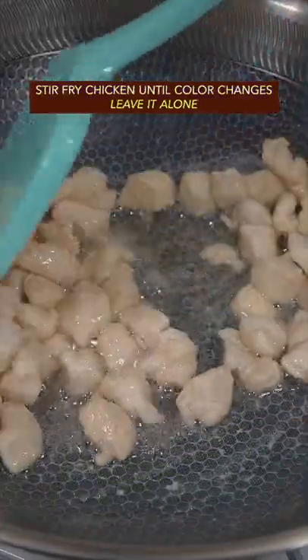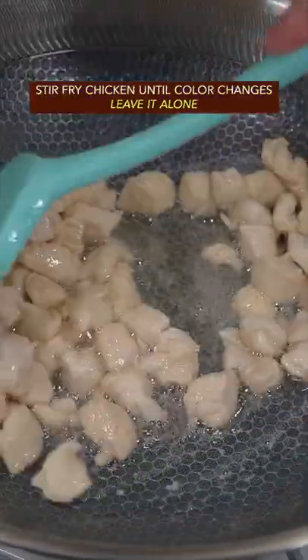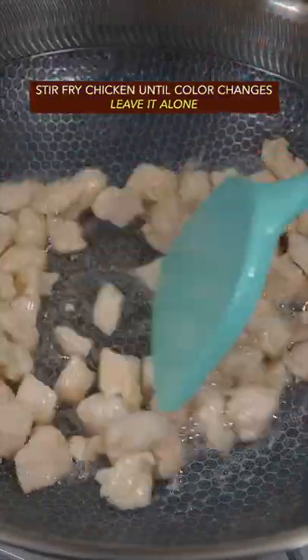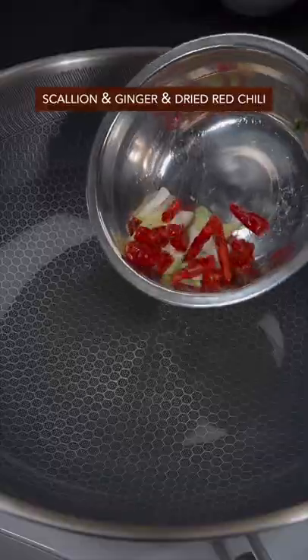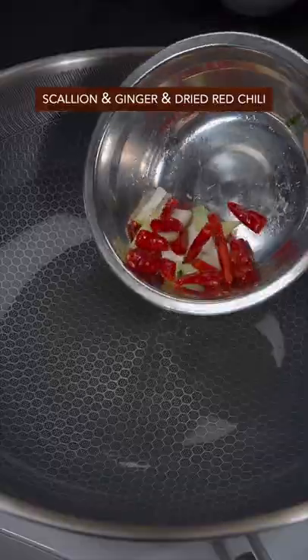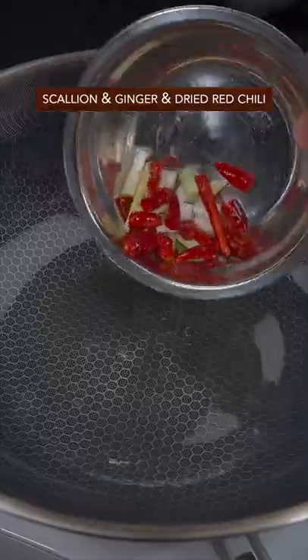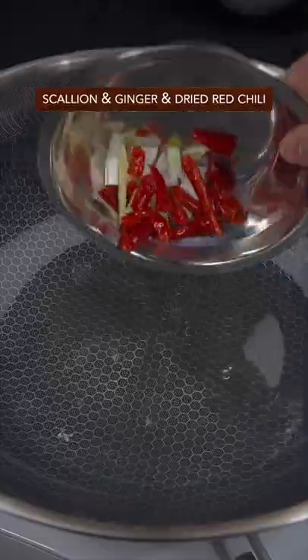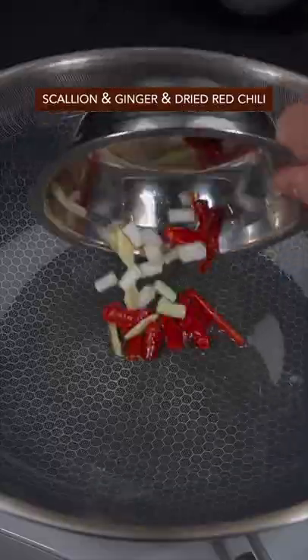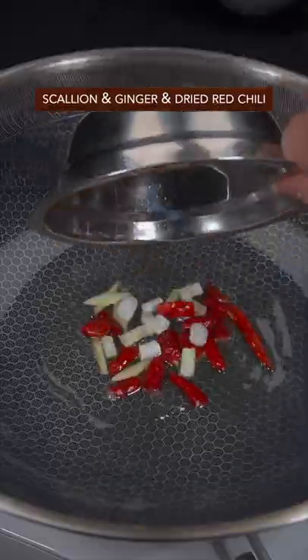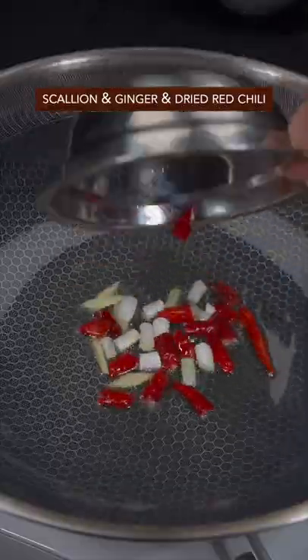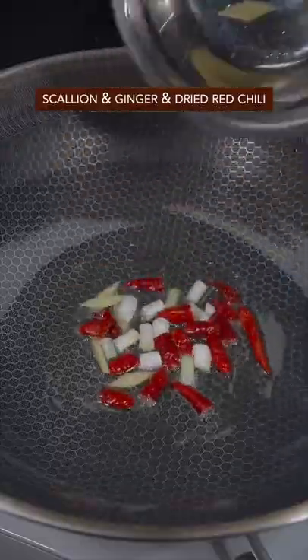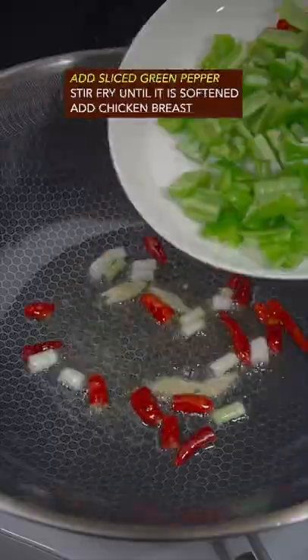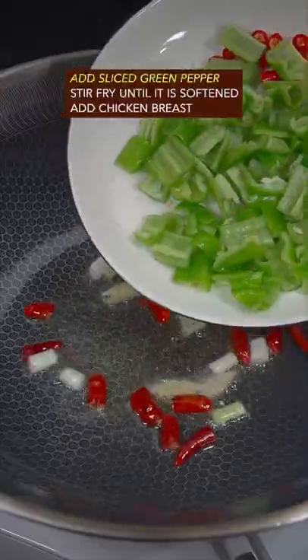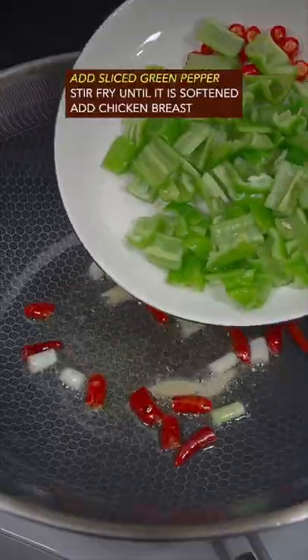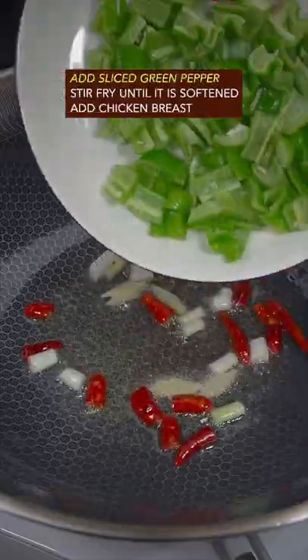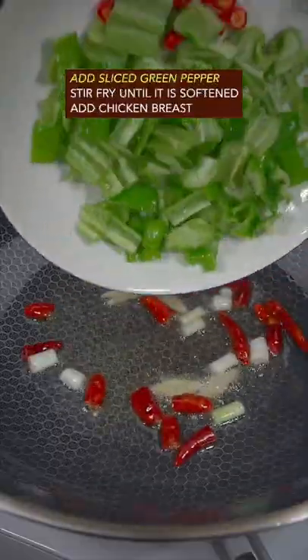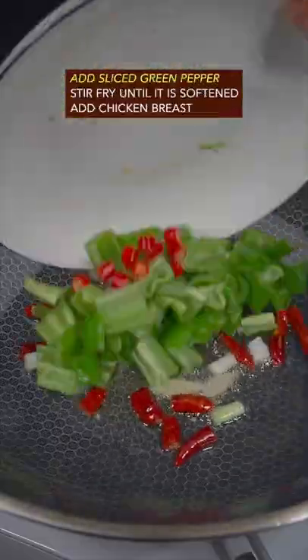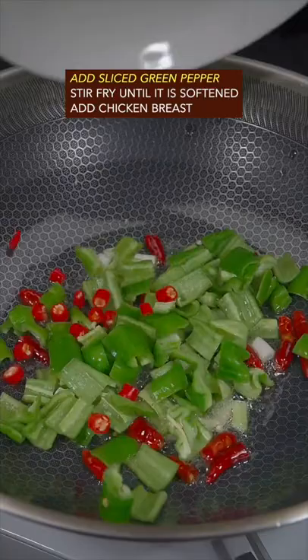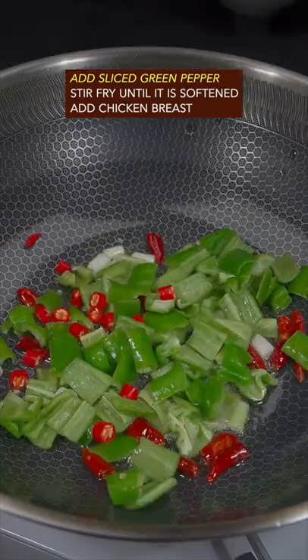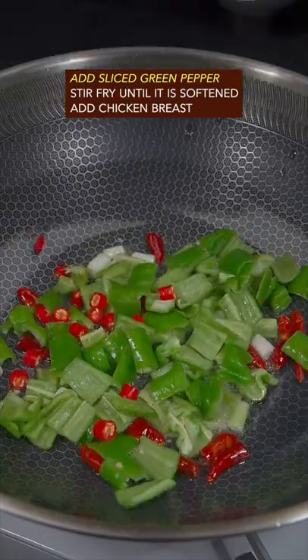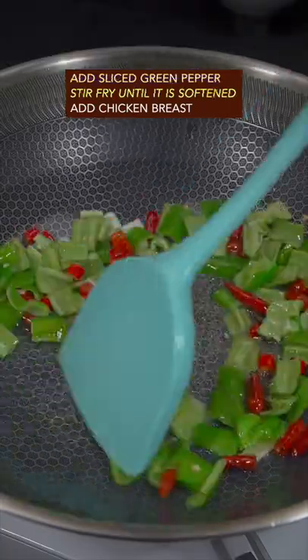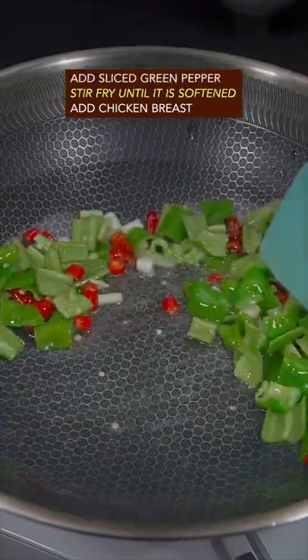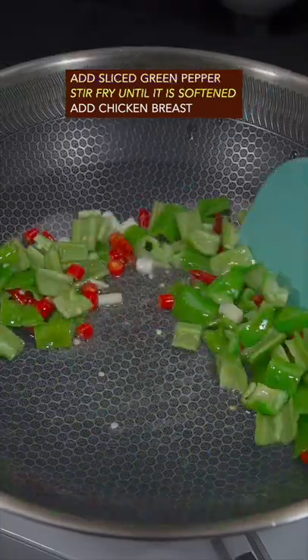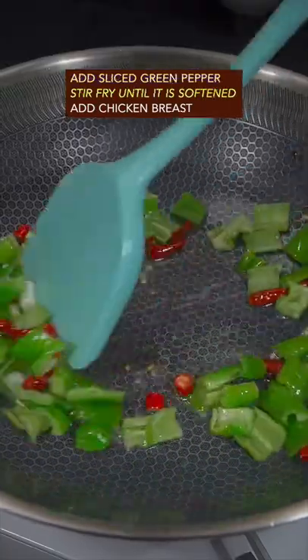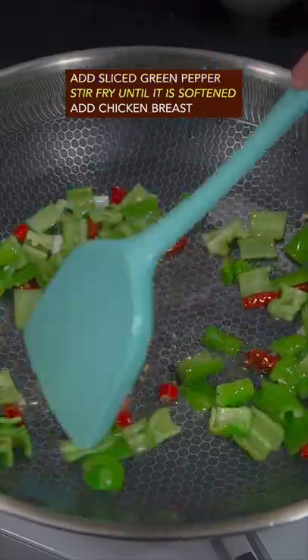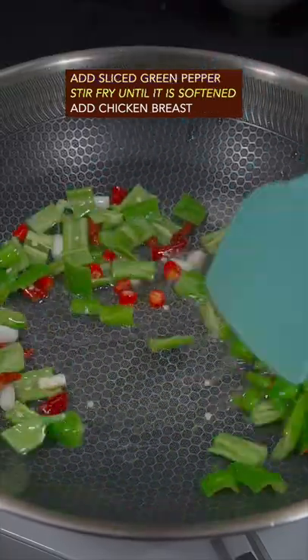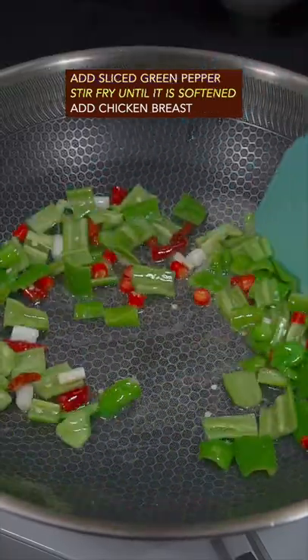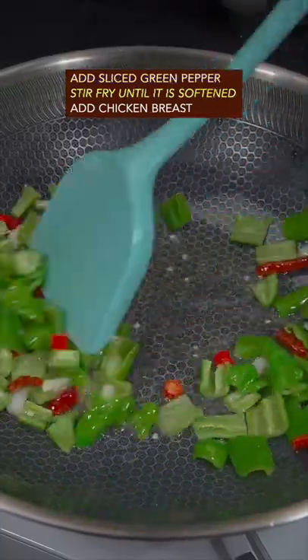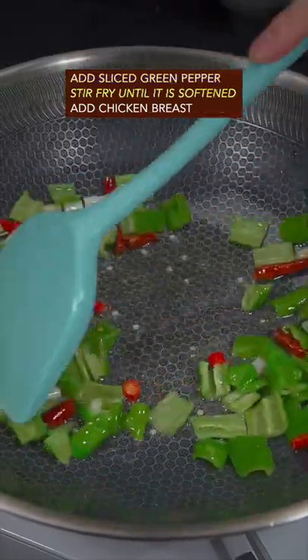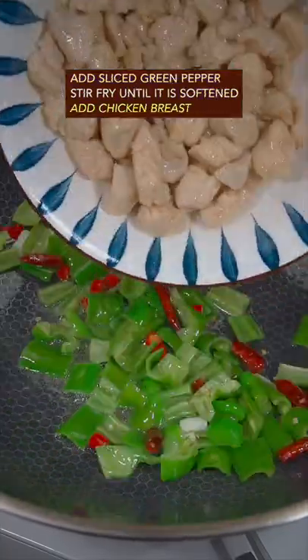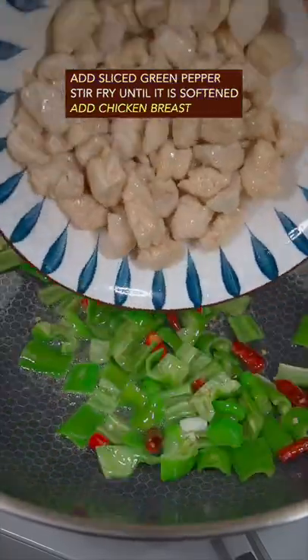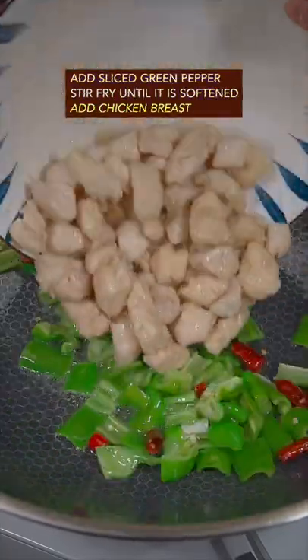Add scallion, ginger, and dried red chili, then sliced green pepper. Stir fry until softened, then add the chicken back in.